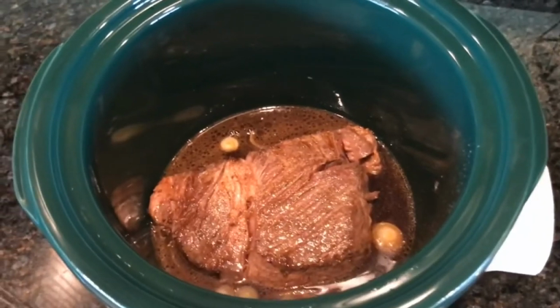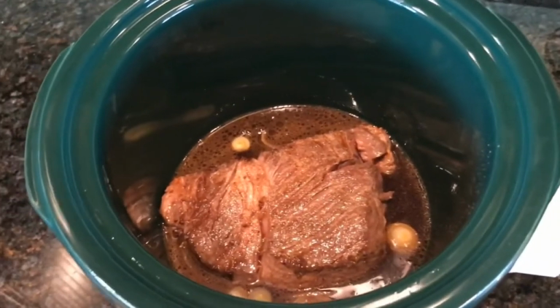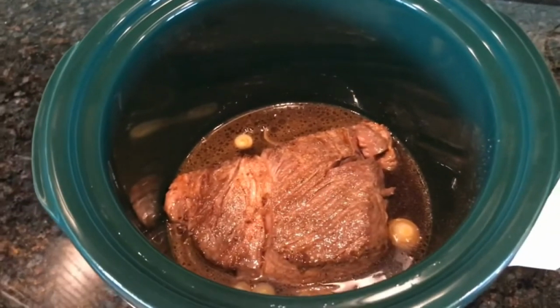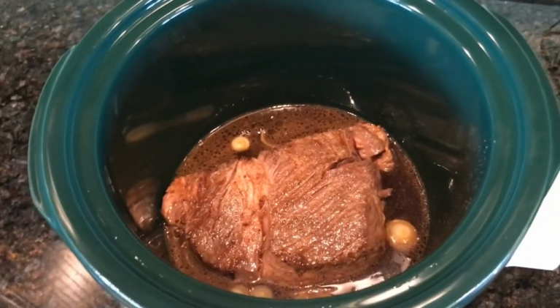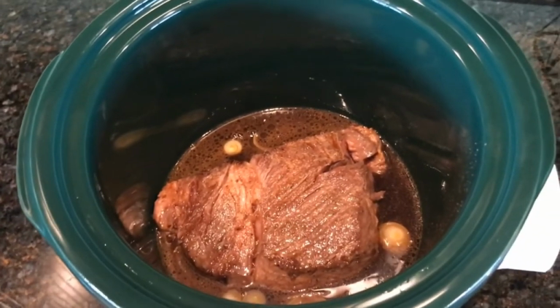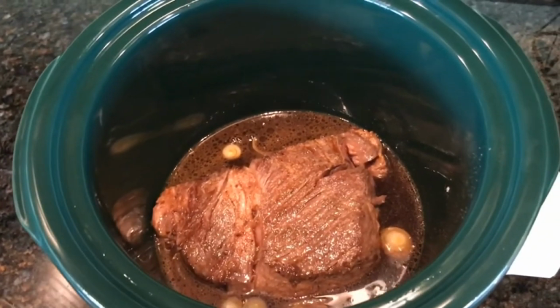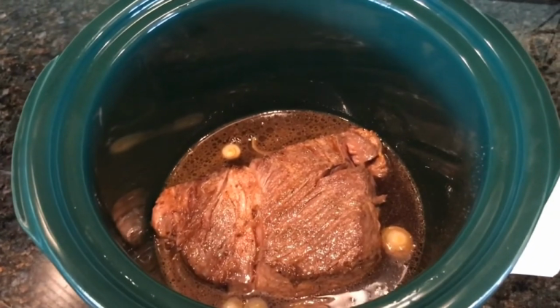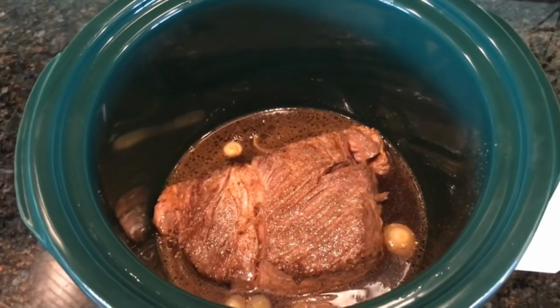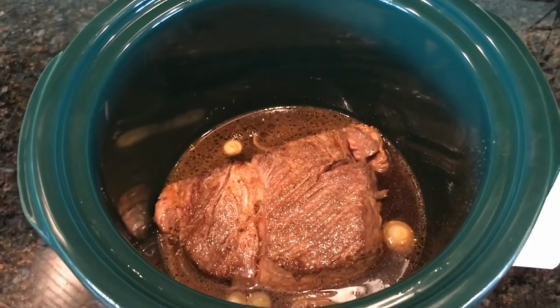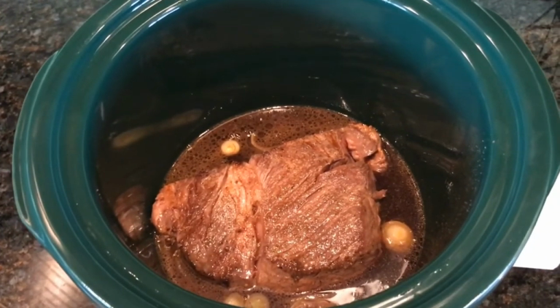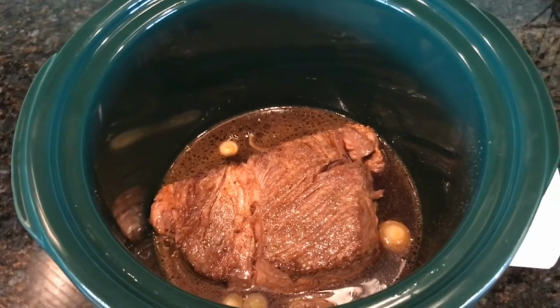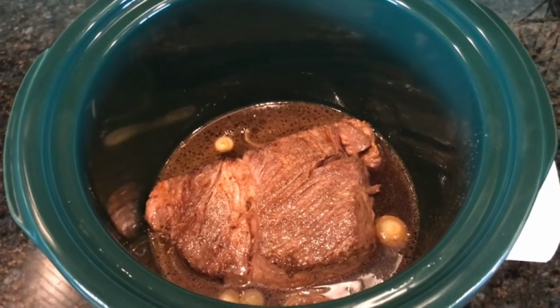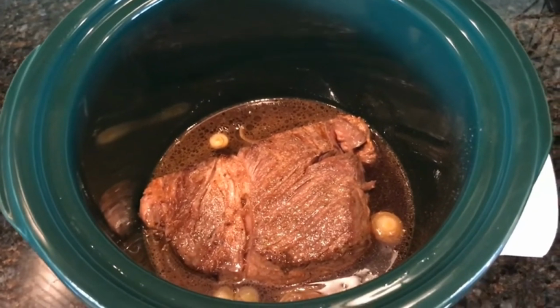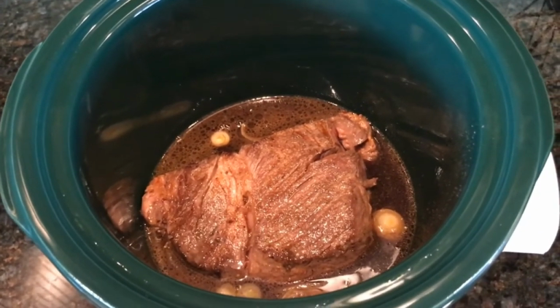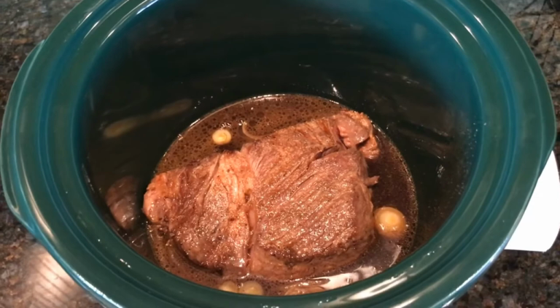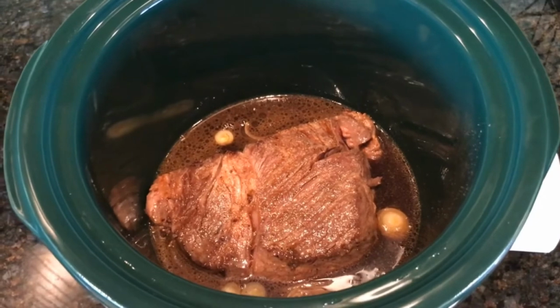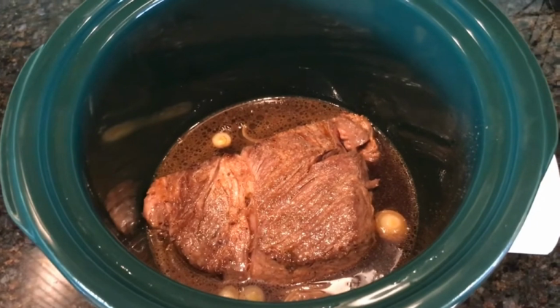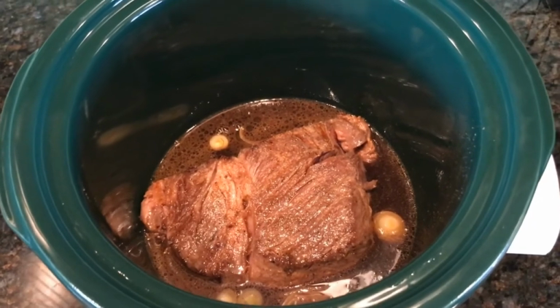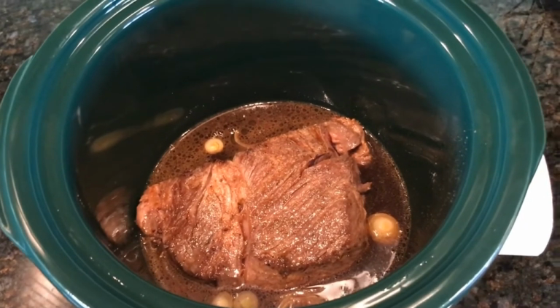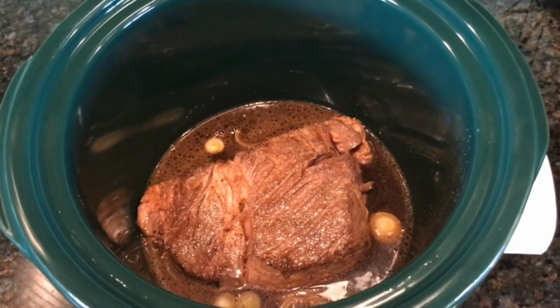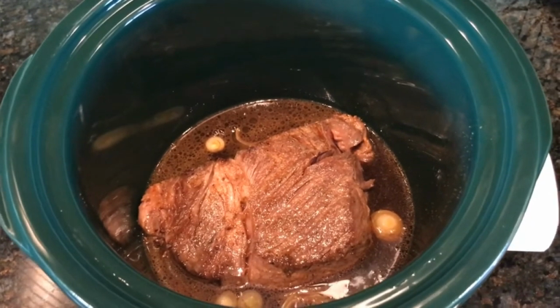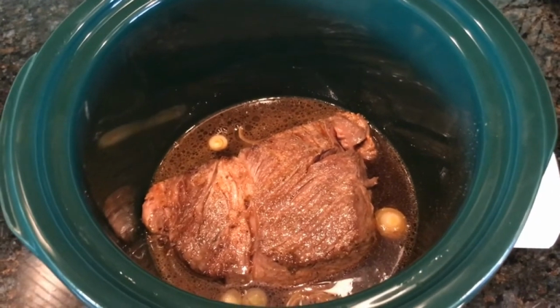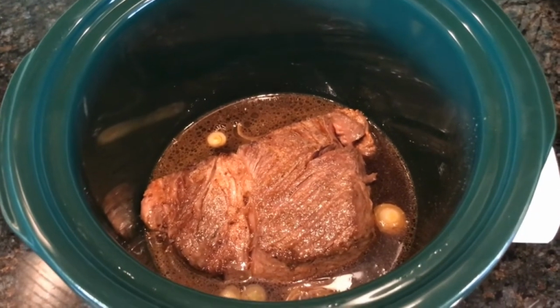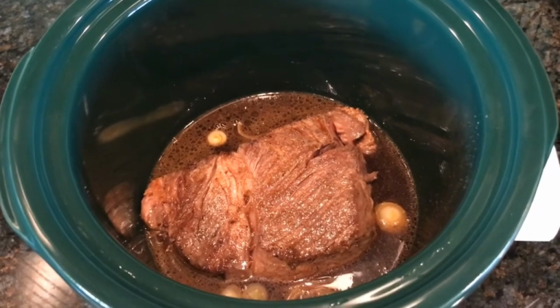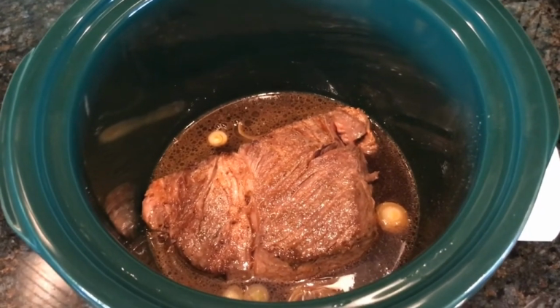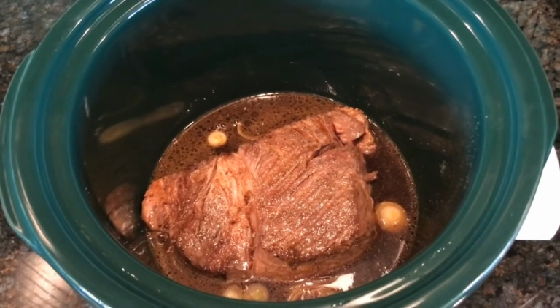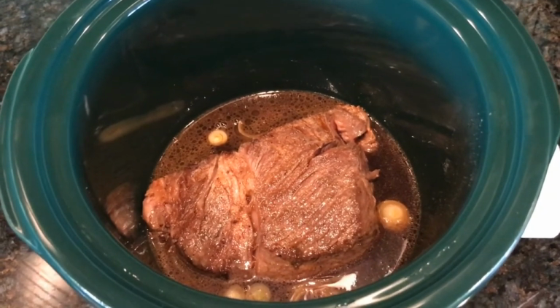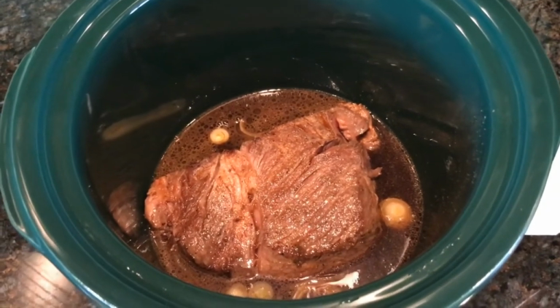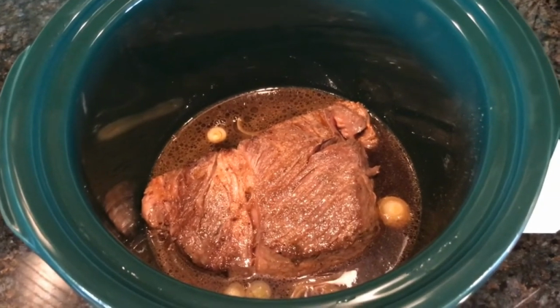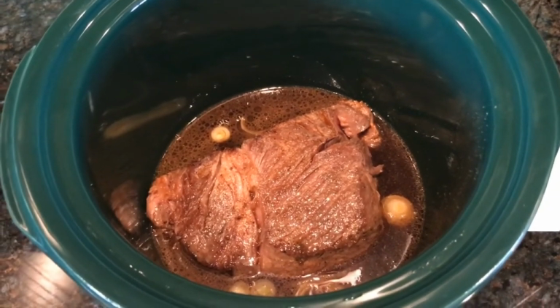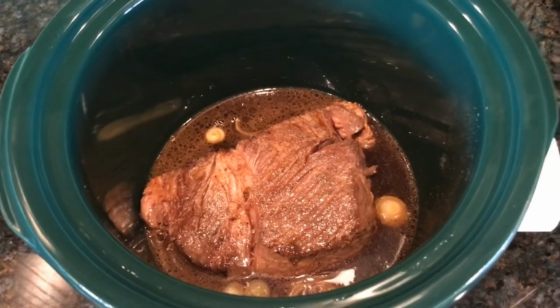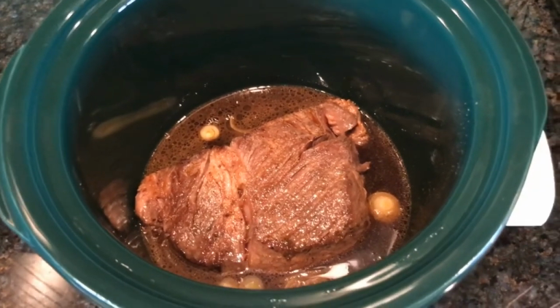You can either cook your roast on low for about 7 to 8 hours, or on high for about 4 to 5 hours.